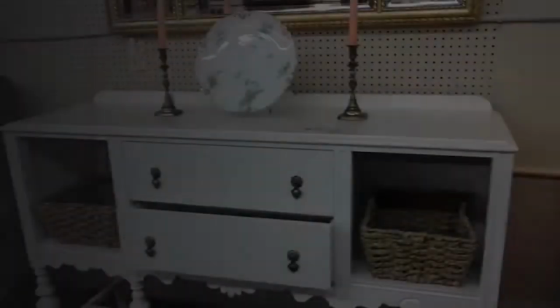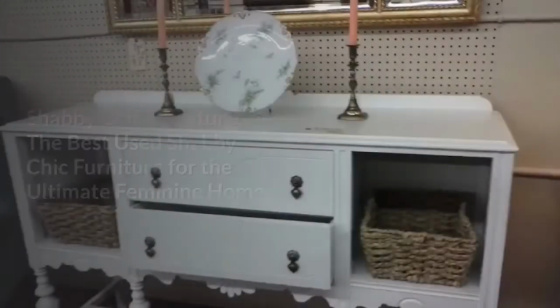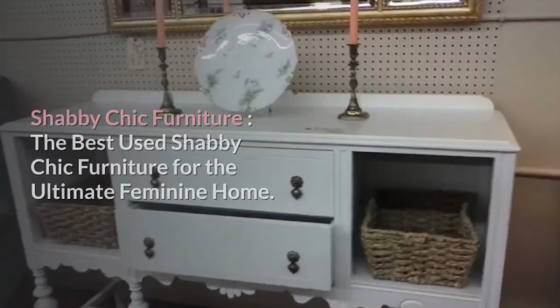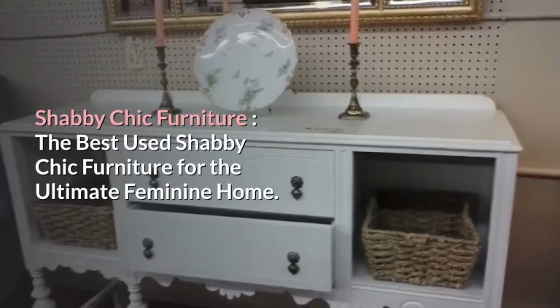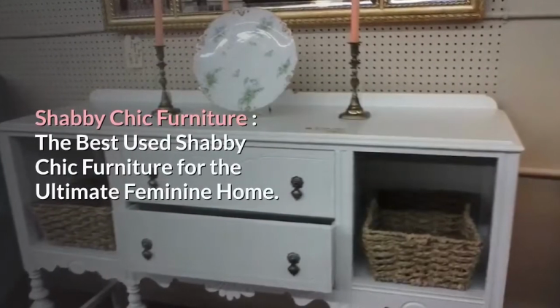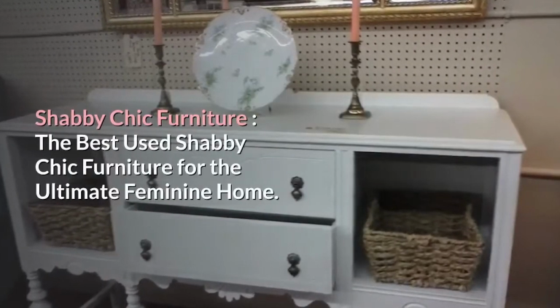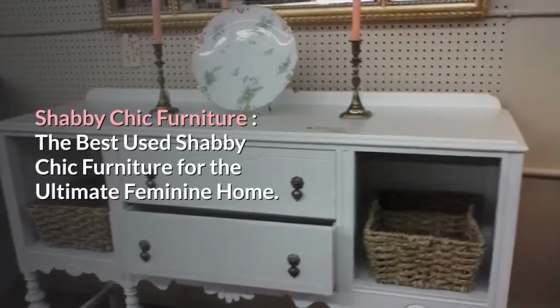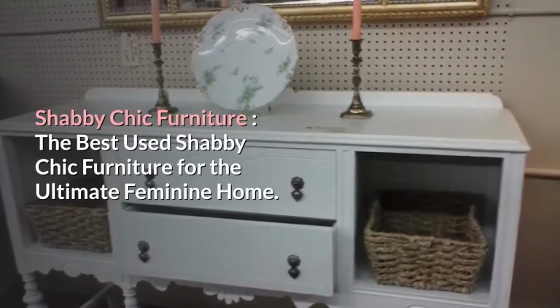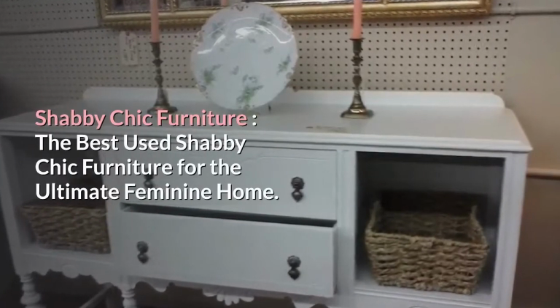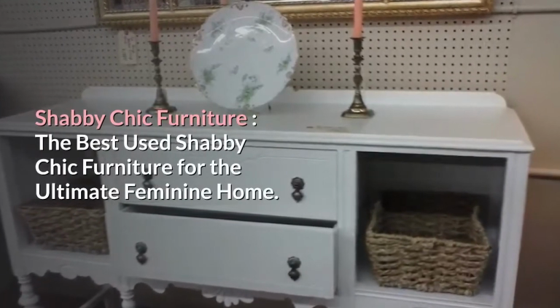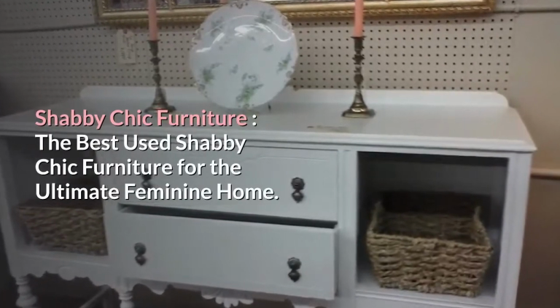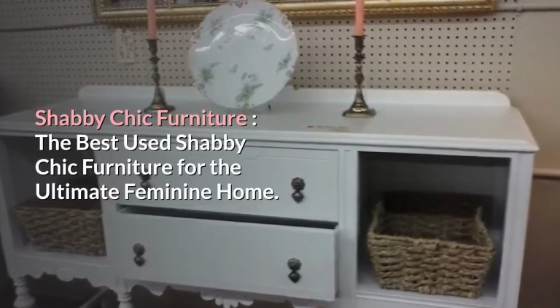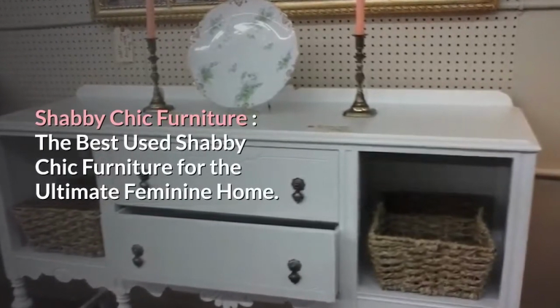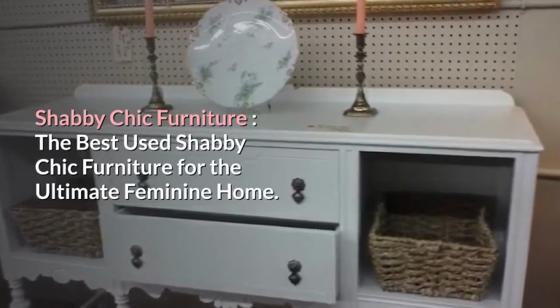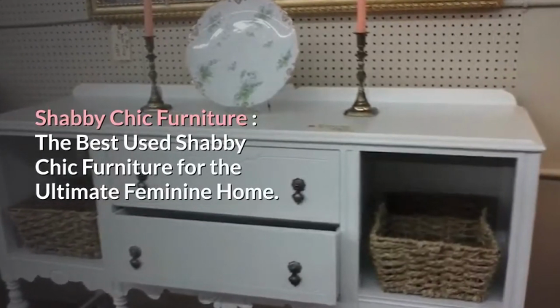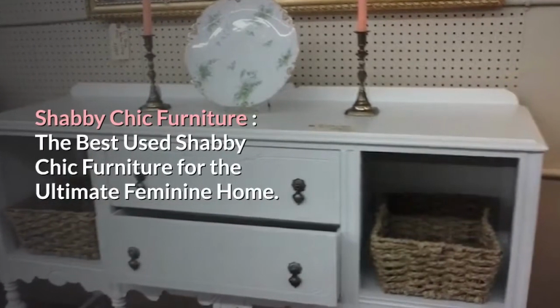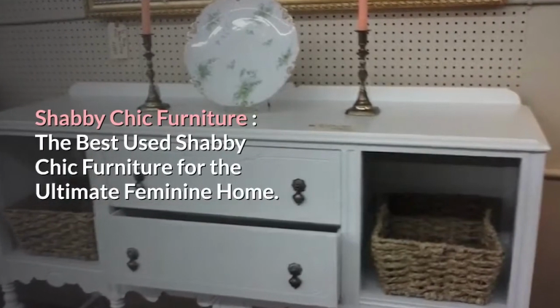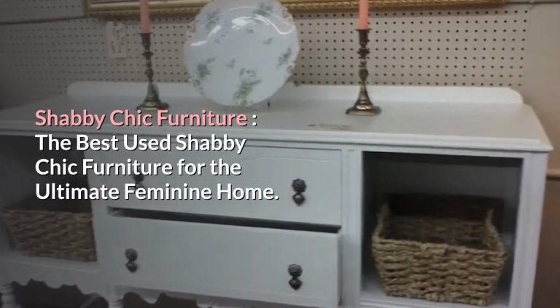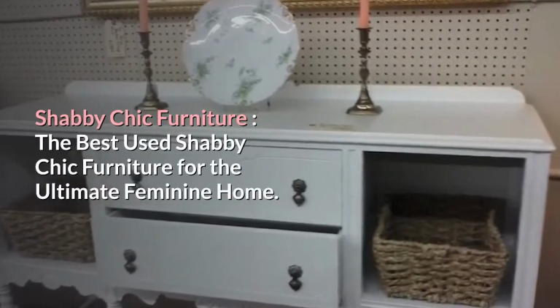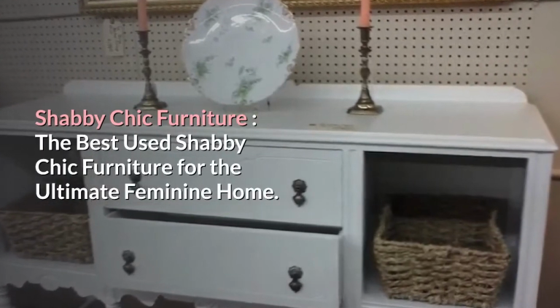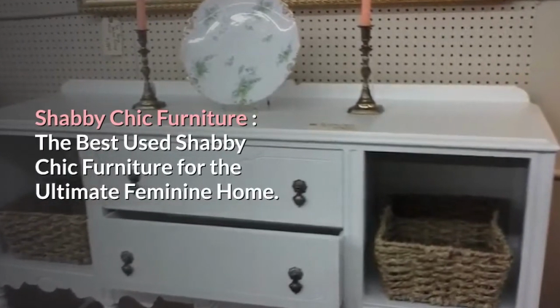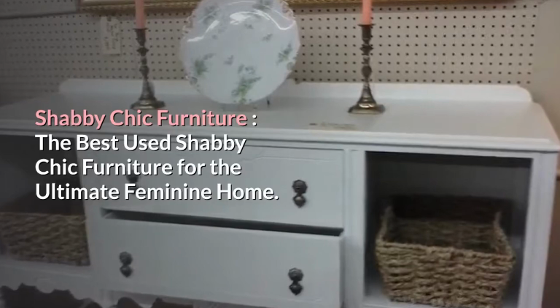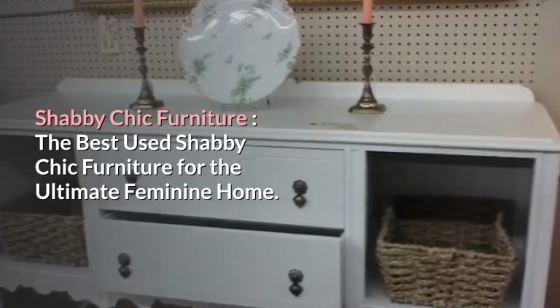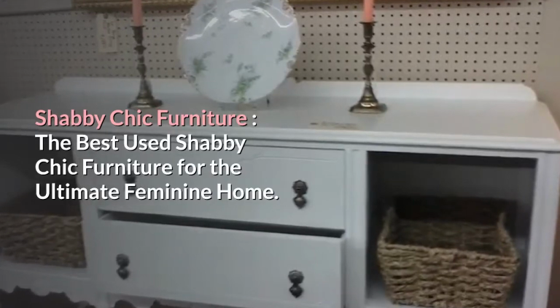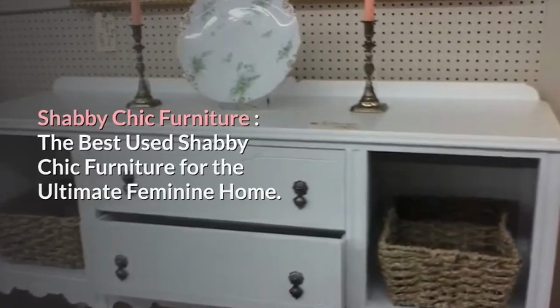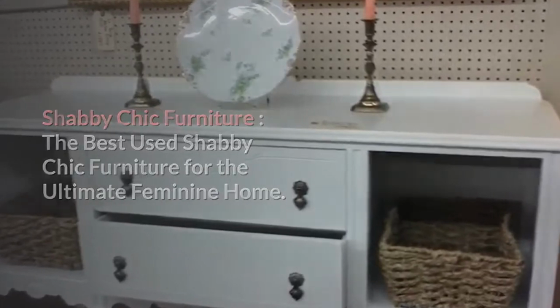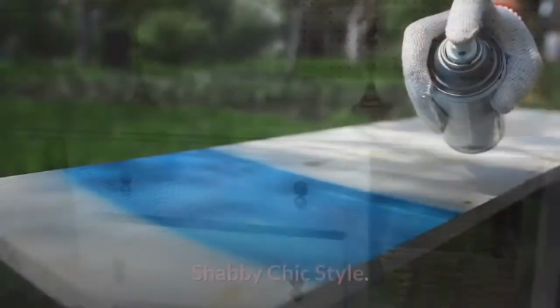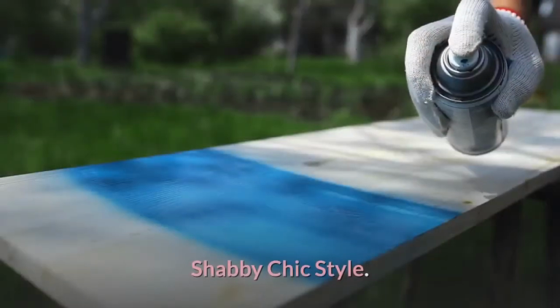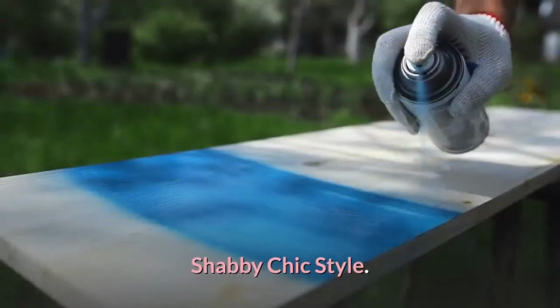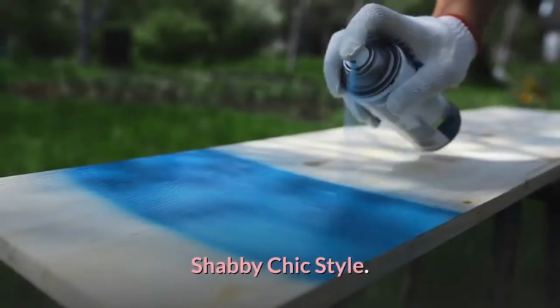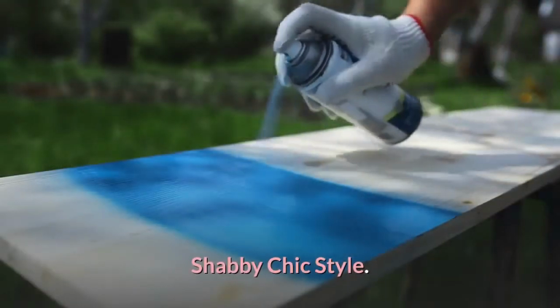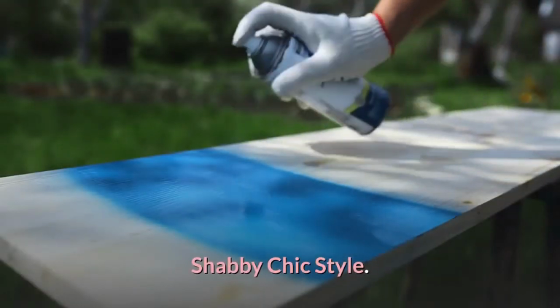Shabby Chic Furniture. The best used shabby chic furniture for the ultimate feminine home. Shabby Chic Style.